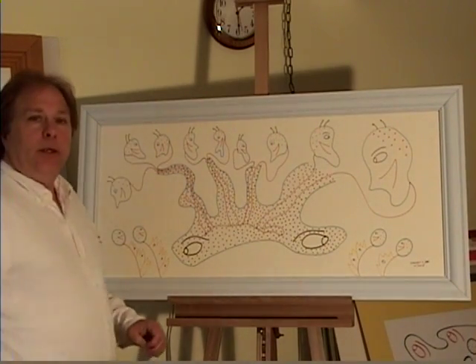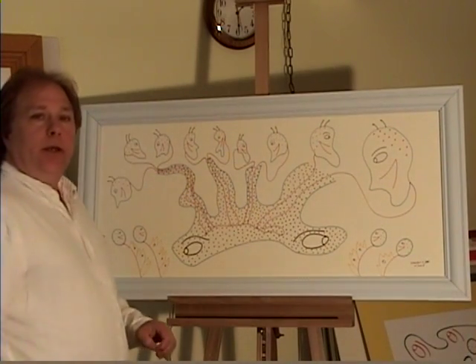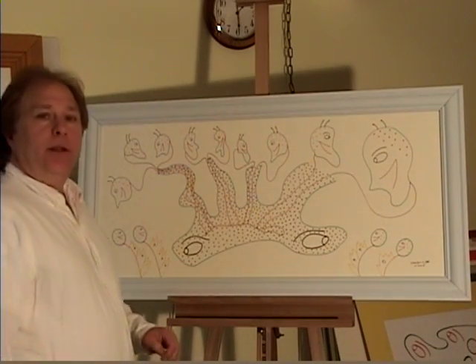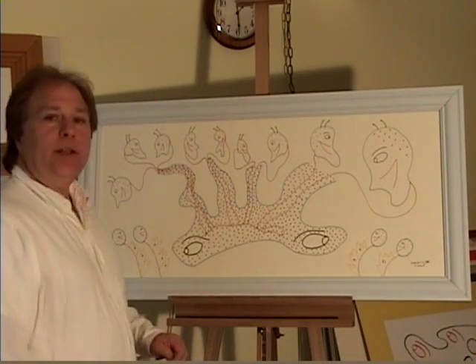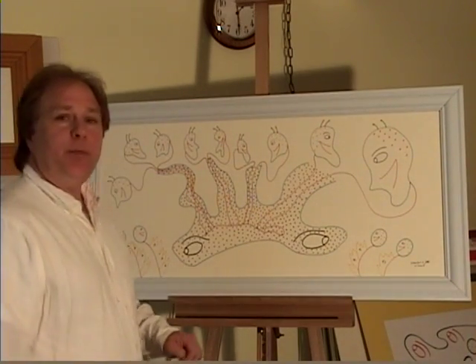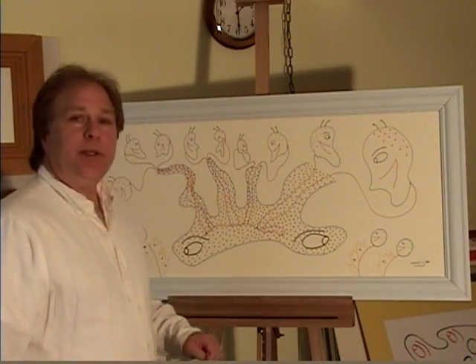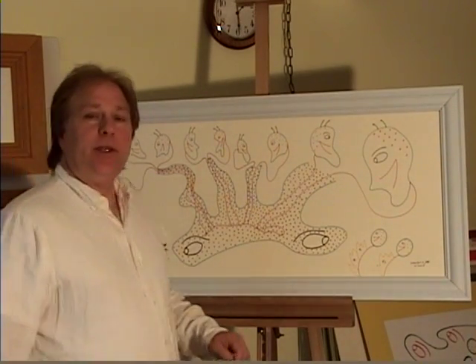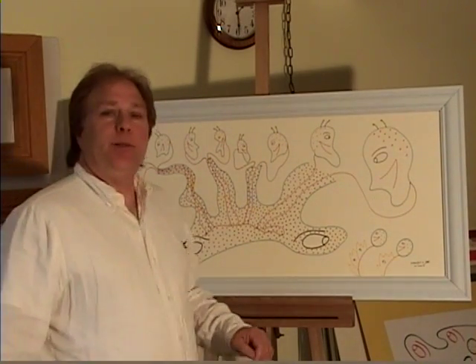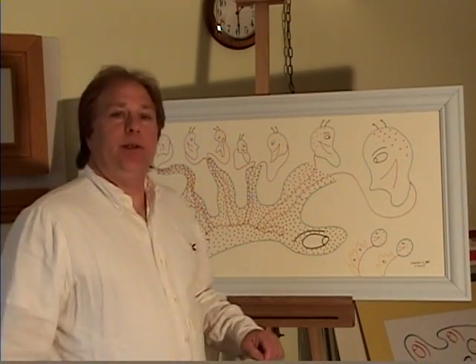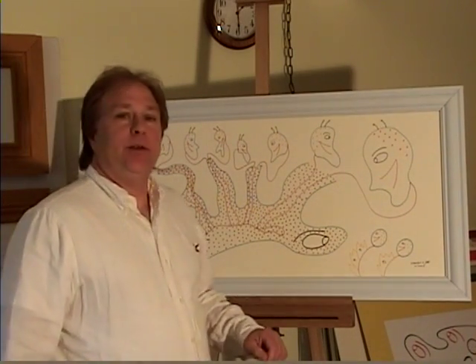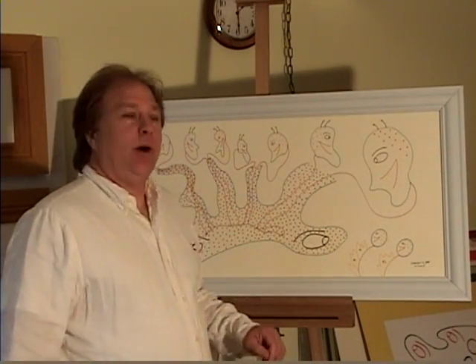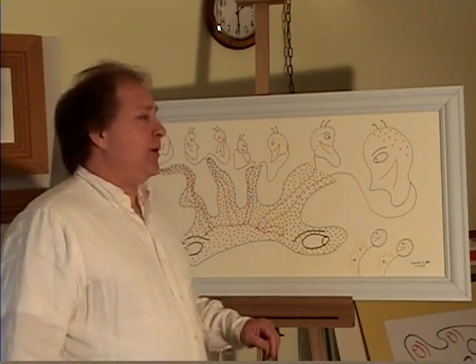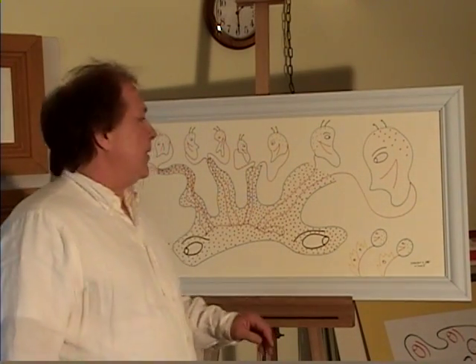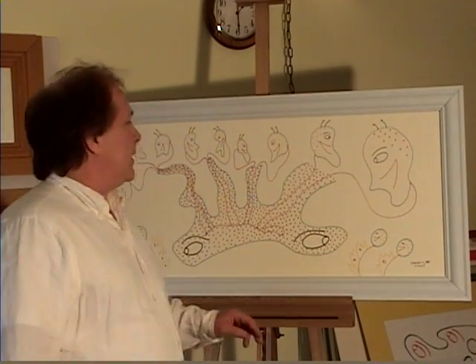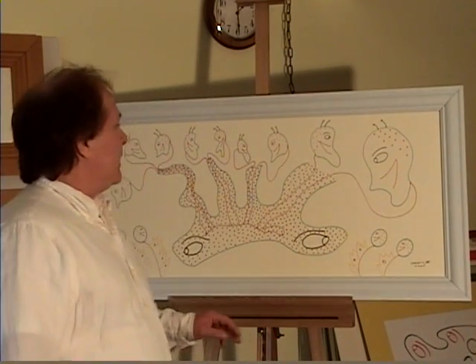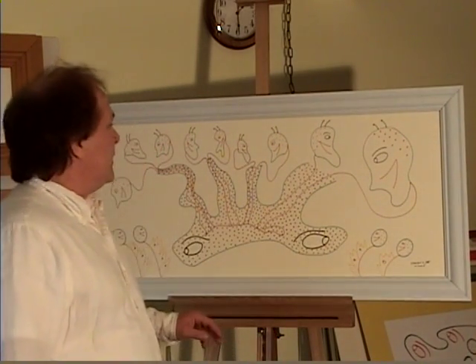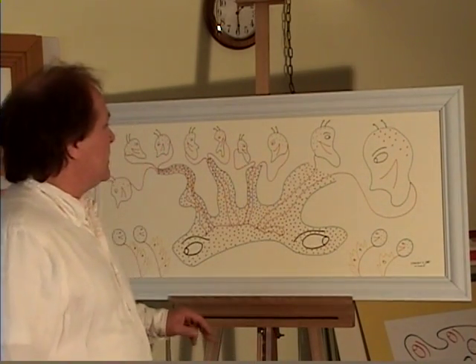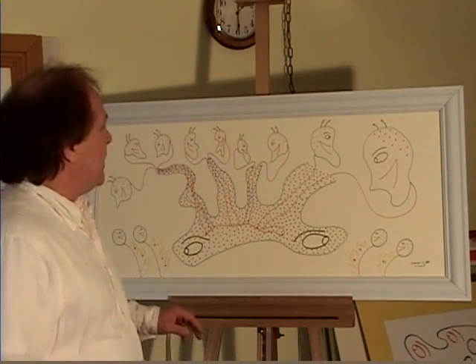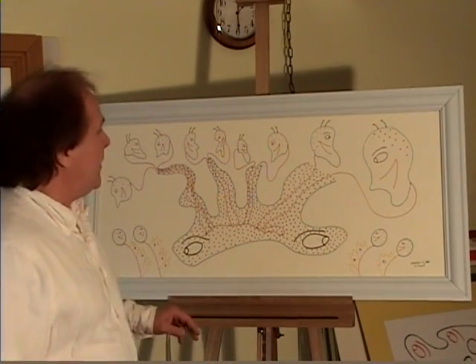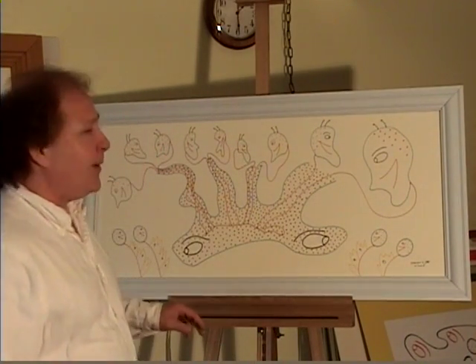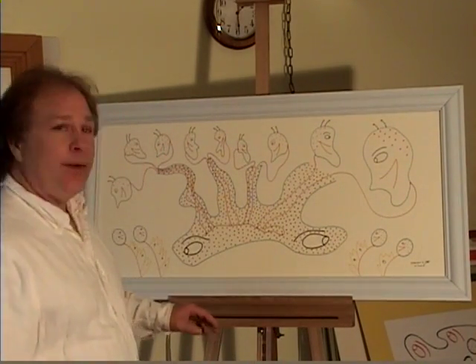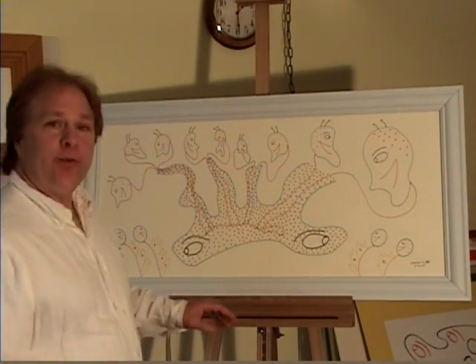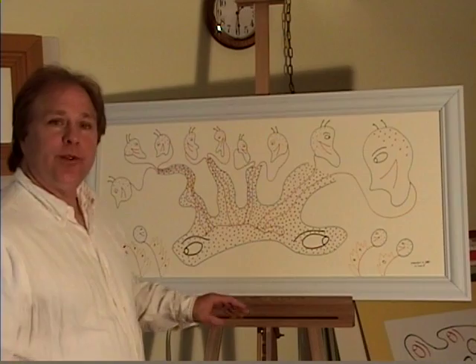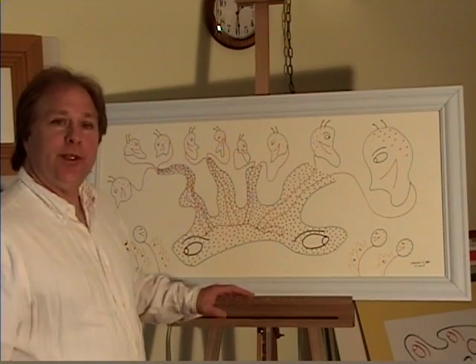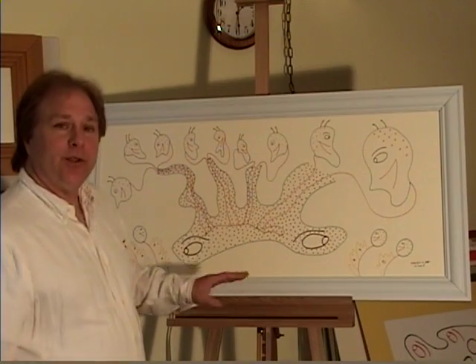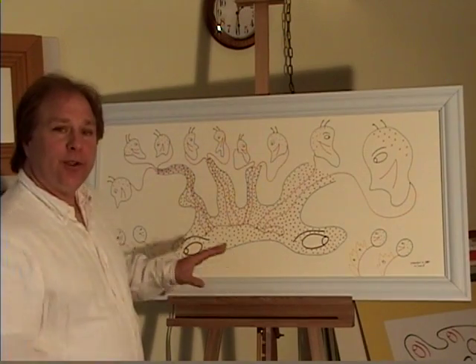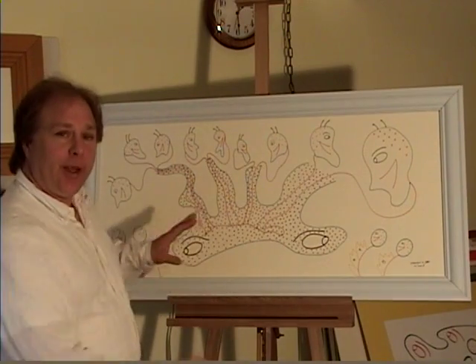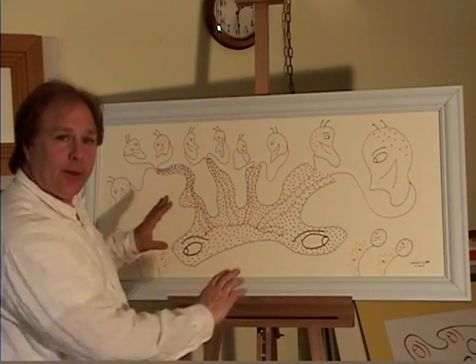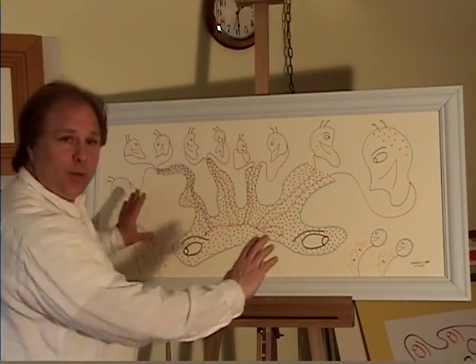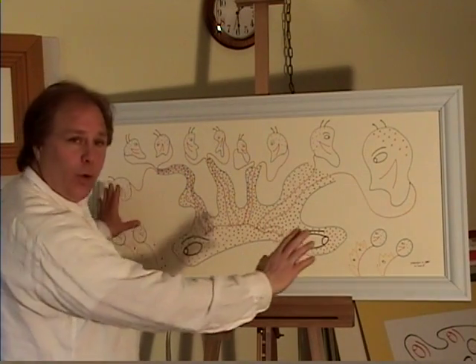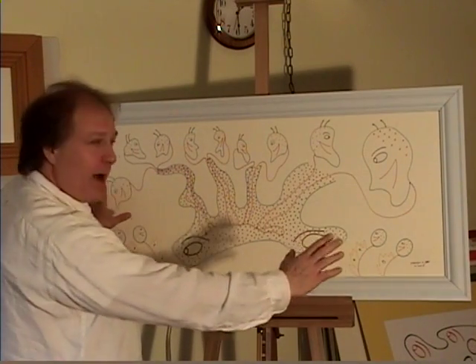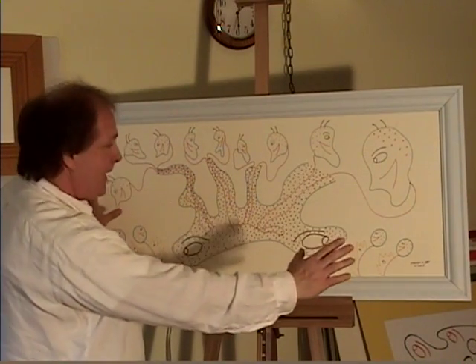This particular piece of artwork is very interesting — the shape, it's wide.